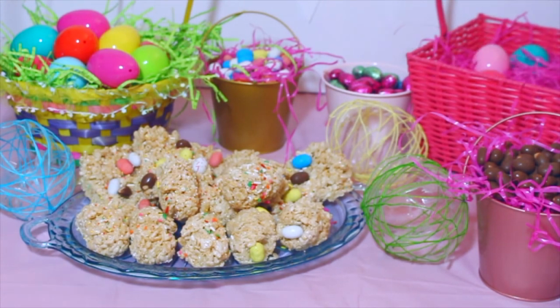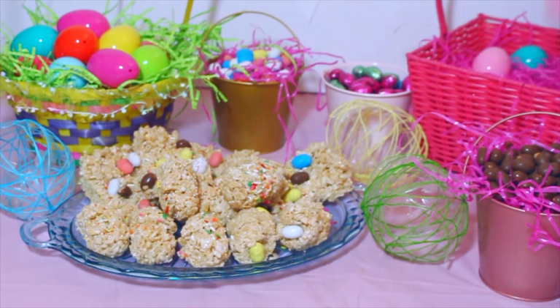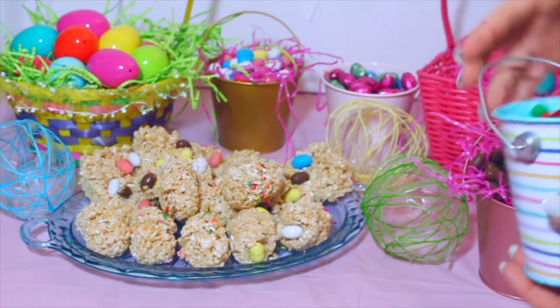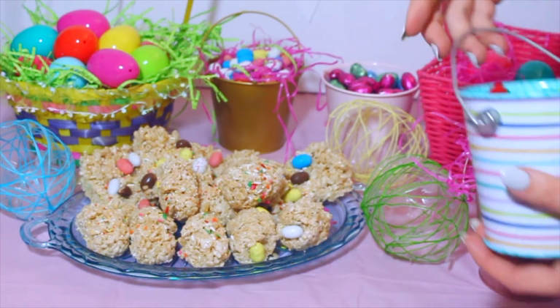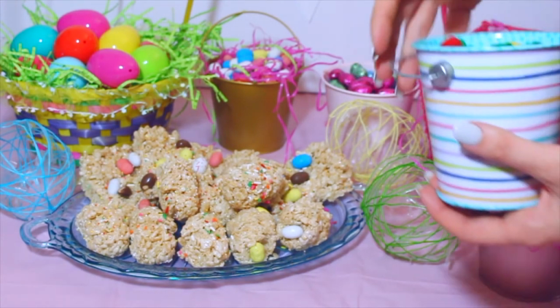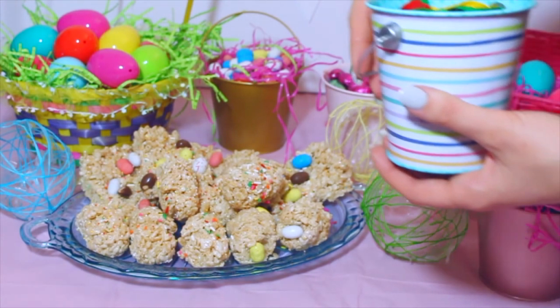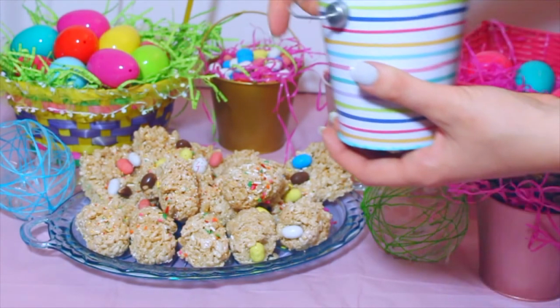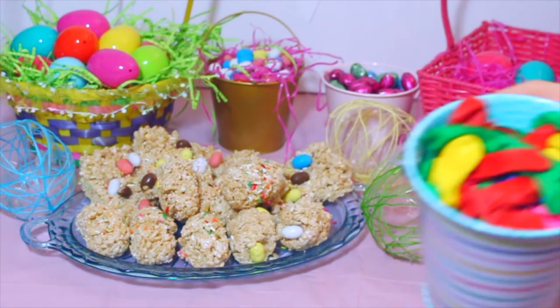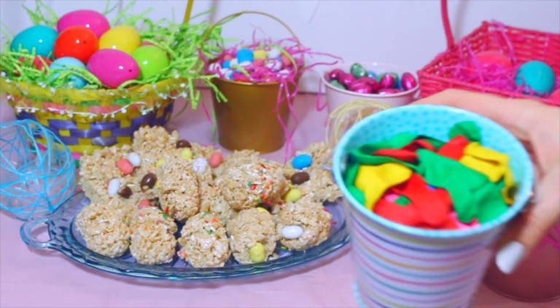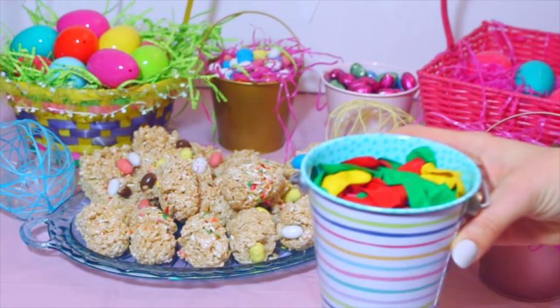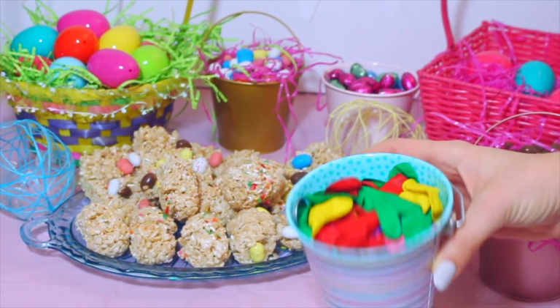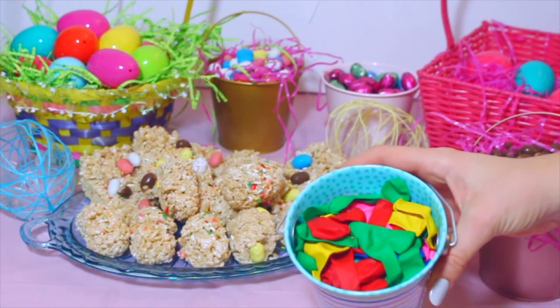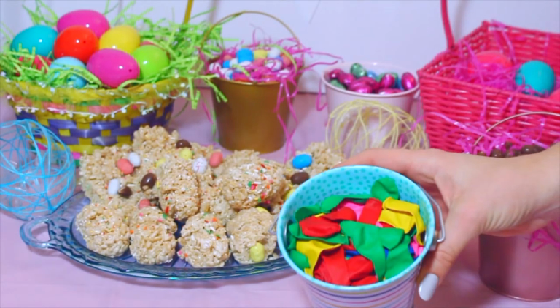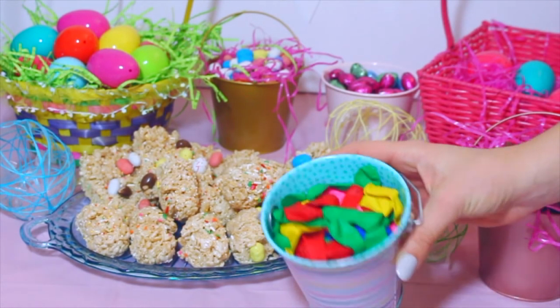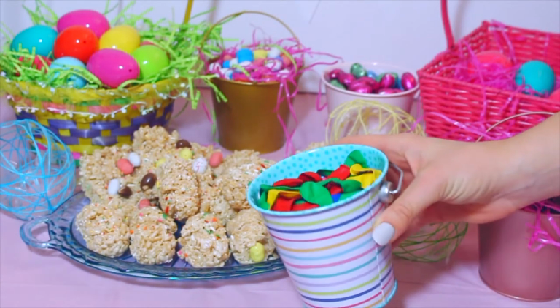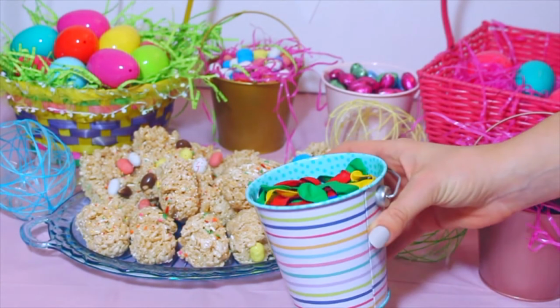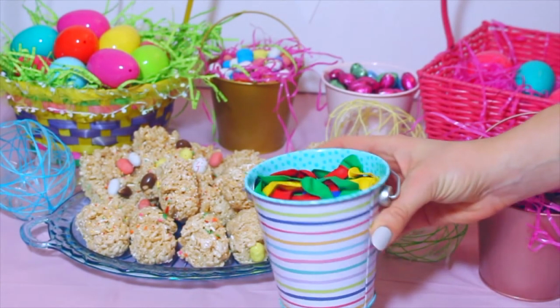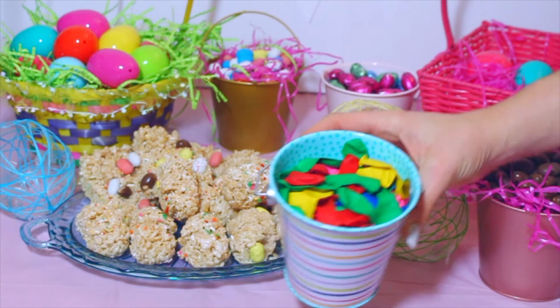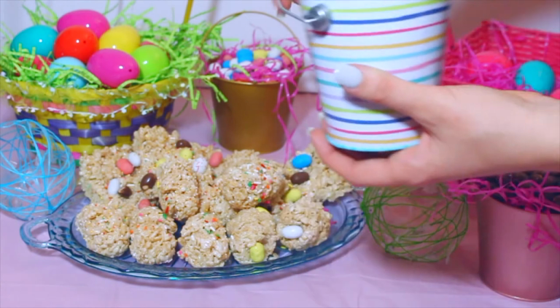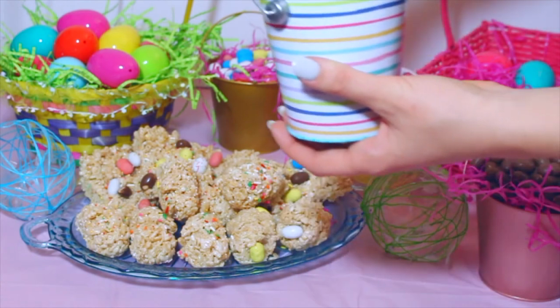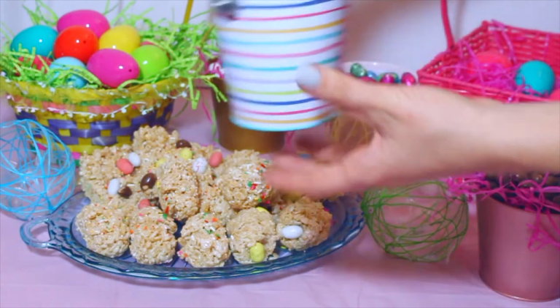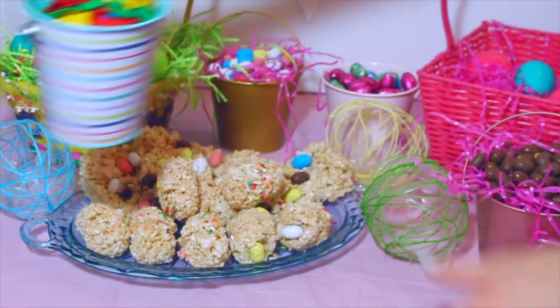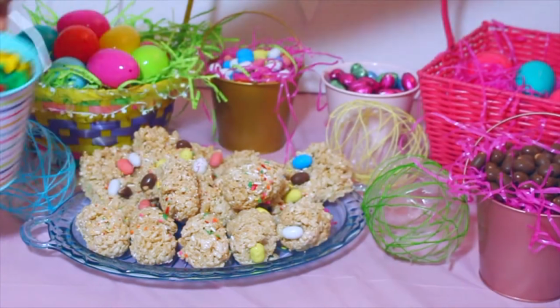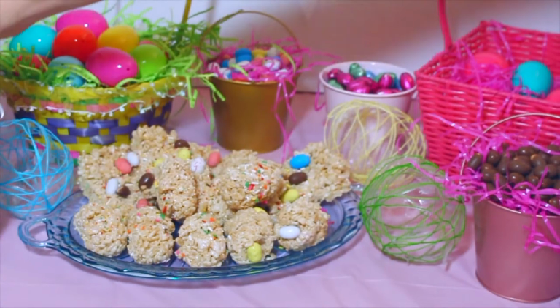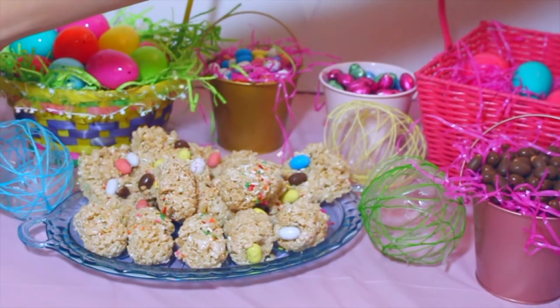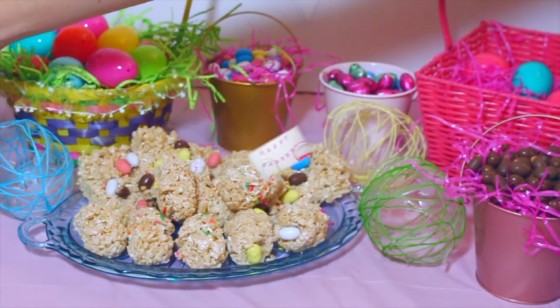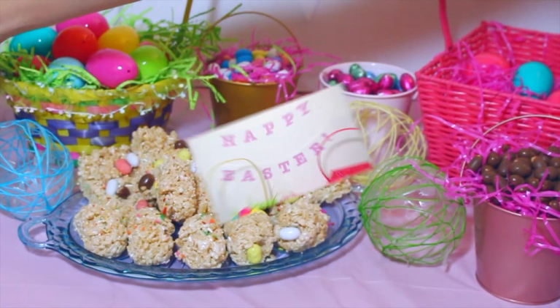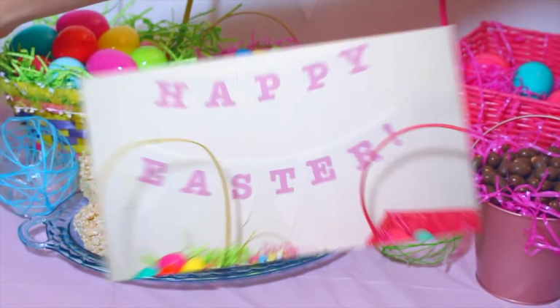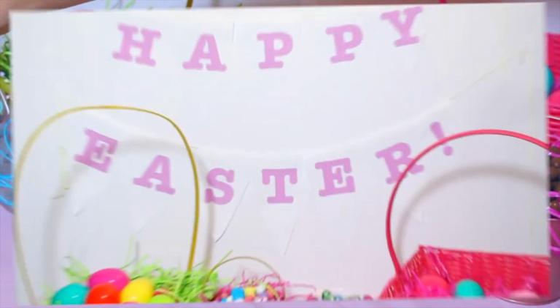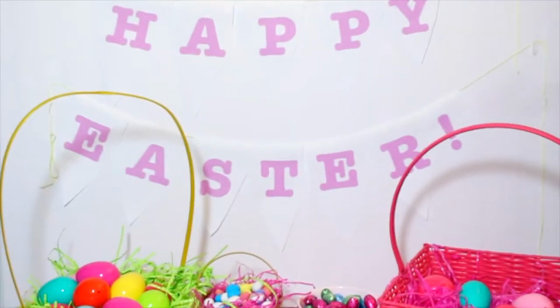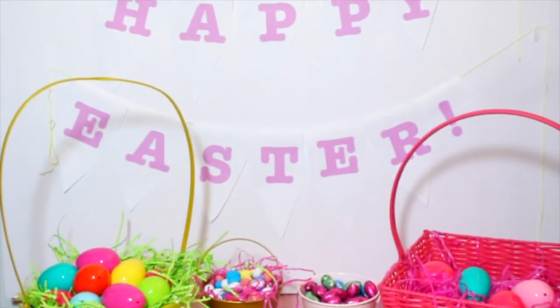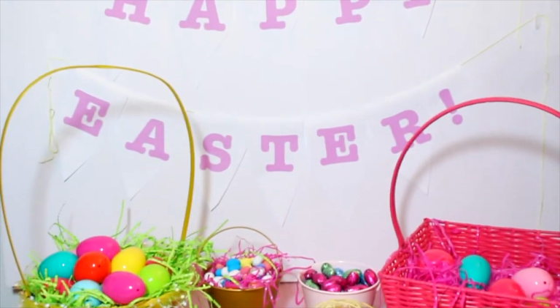And then I also added the rest of the water balloons to the table because I figured, why not have a water balloon fight? And that's it.